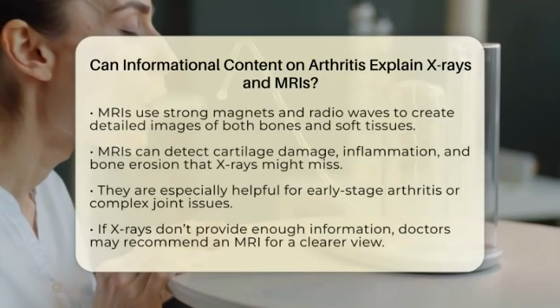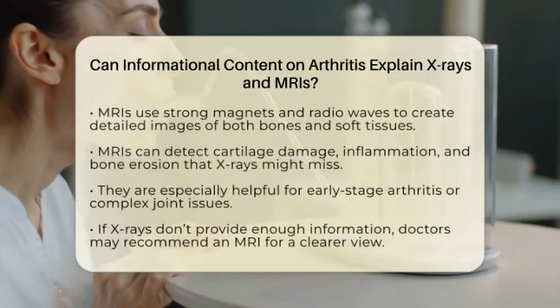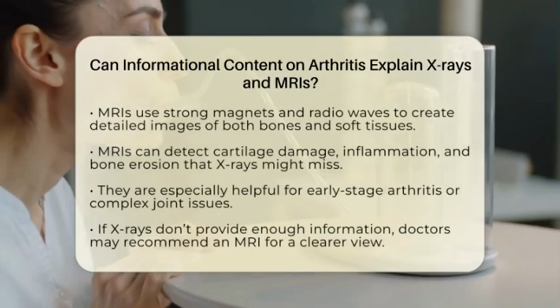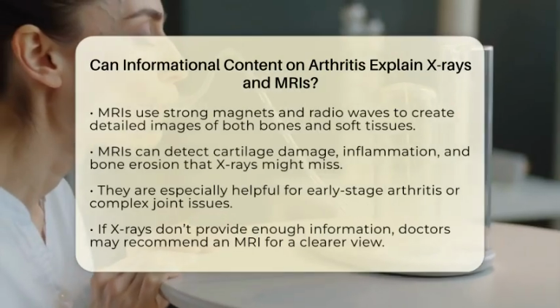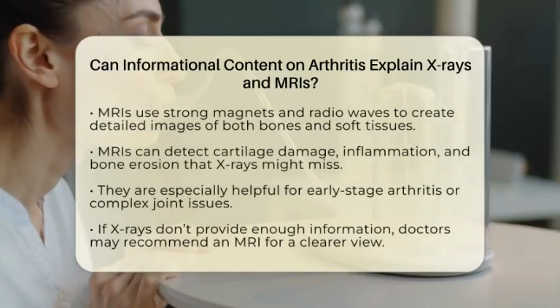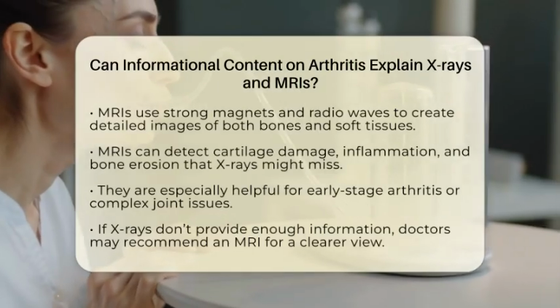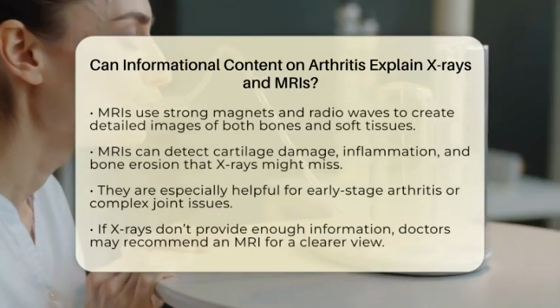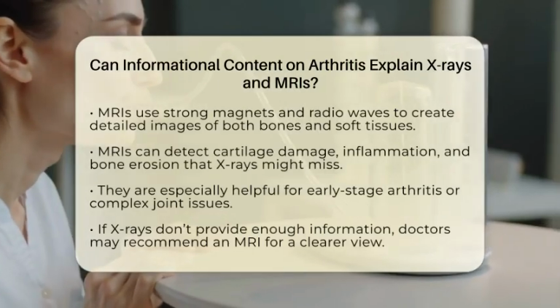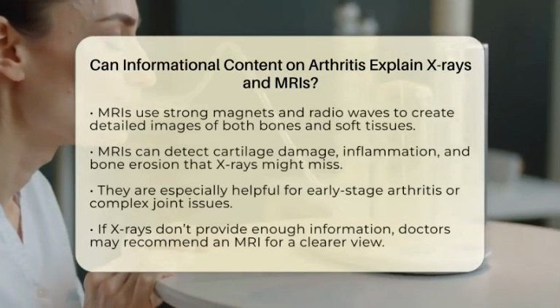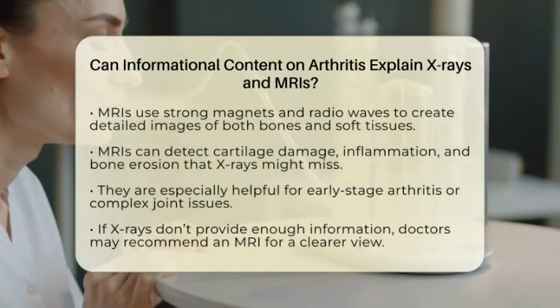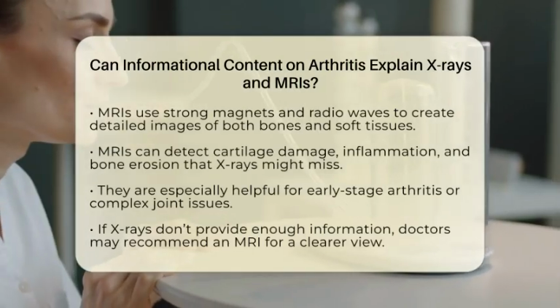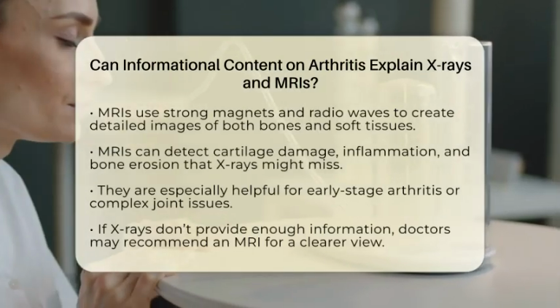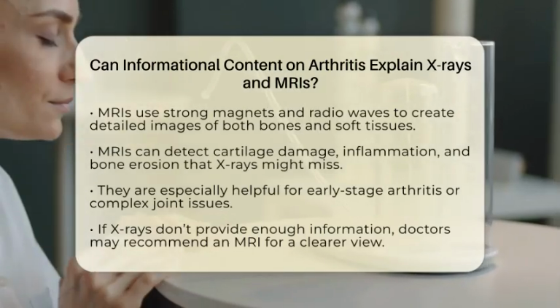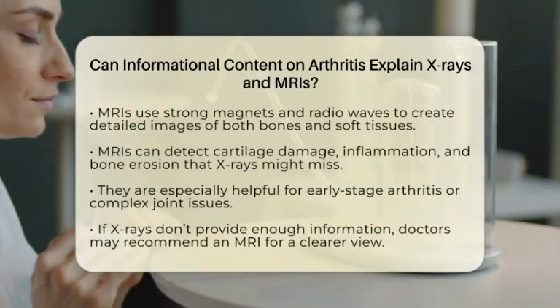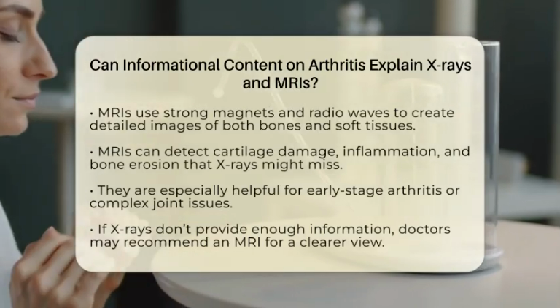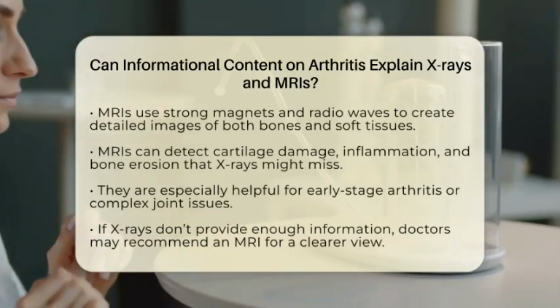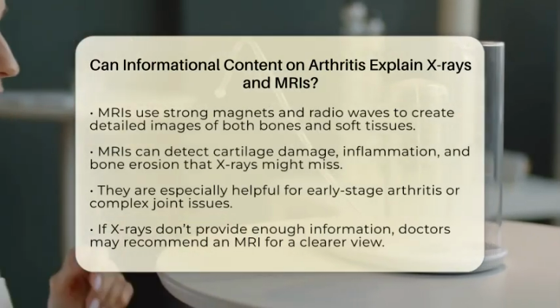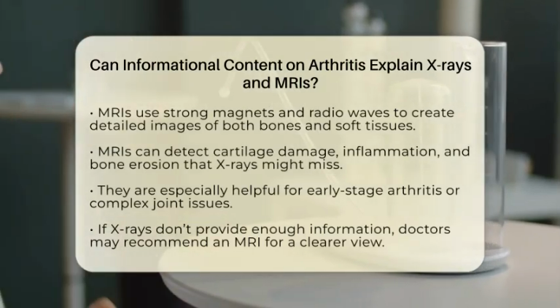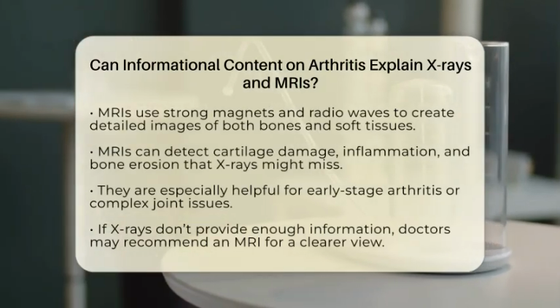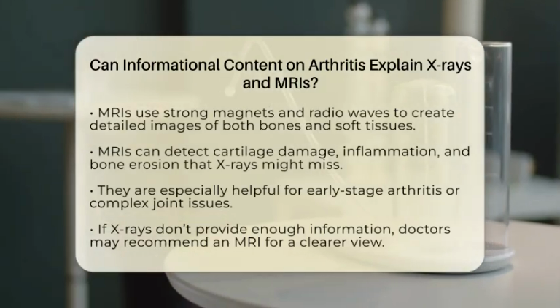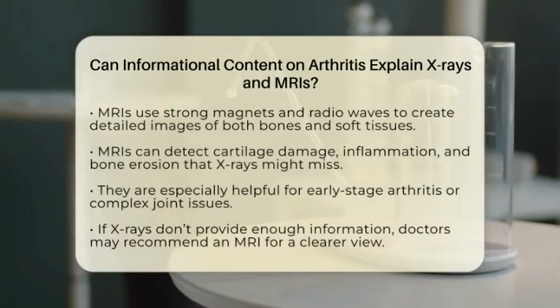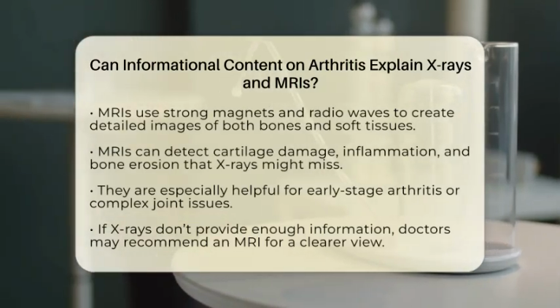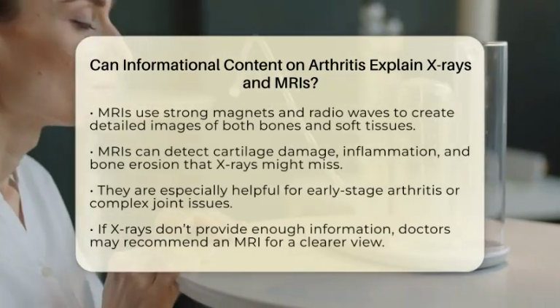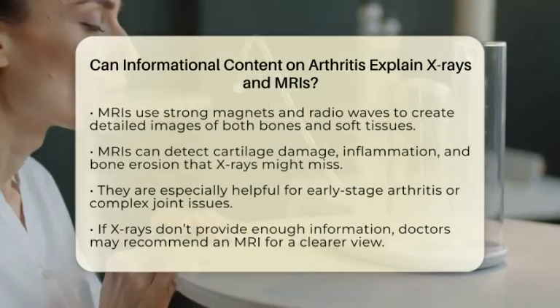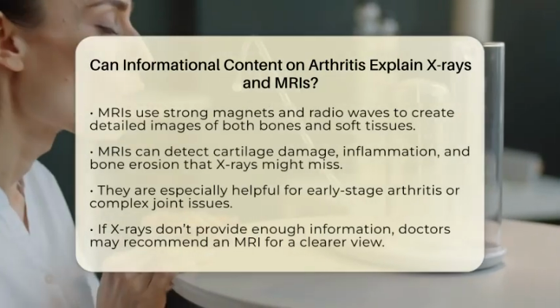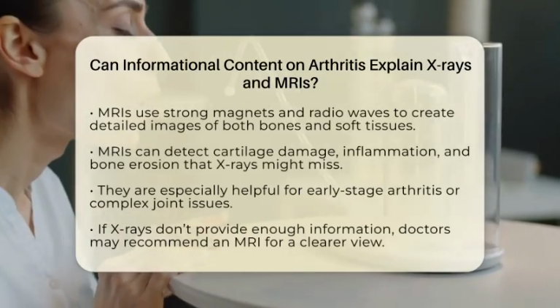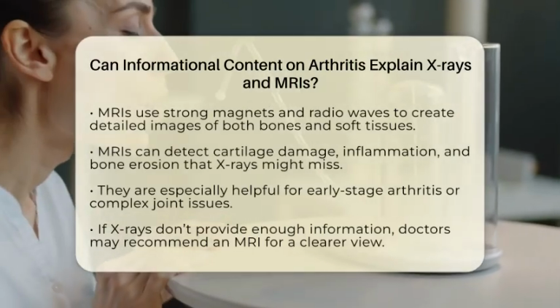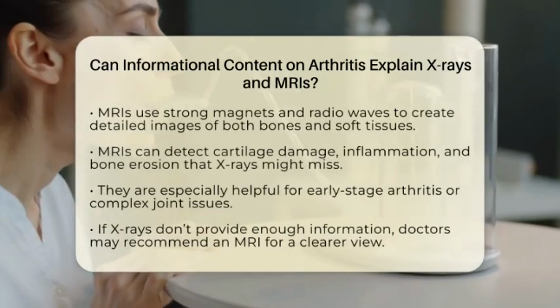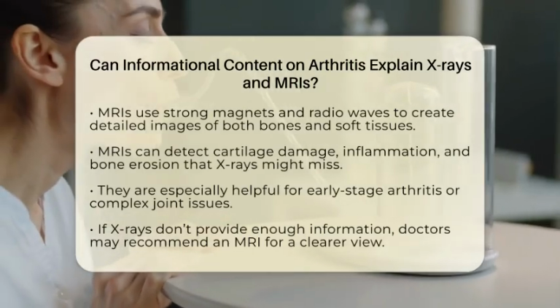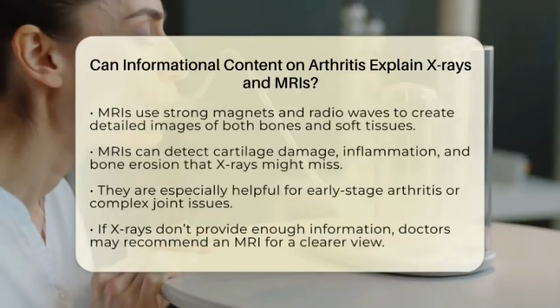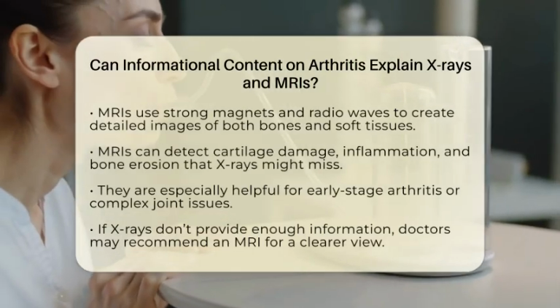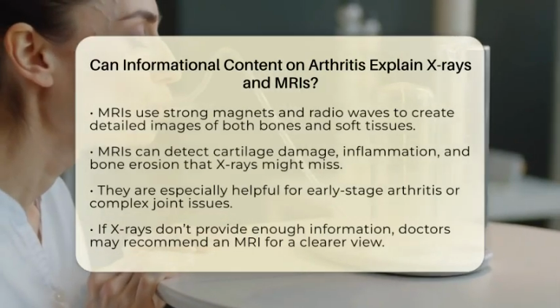But x-rays mainly focus on bones and don't show soft tissues like cartilage, tendons, or ligaments very well.